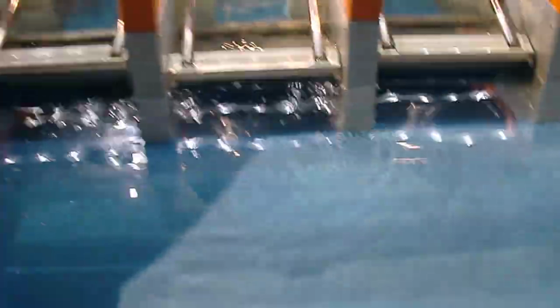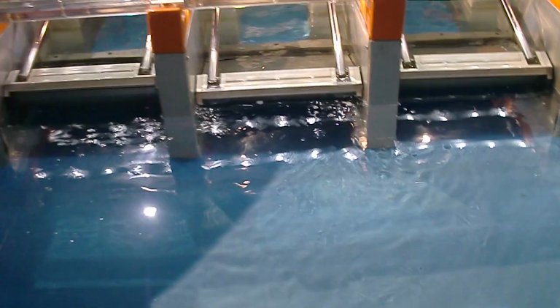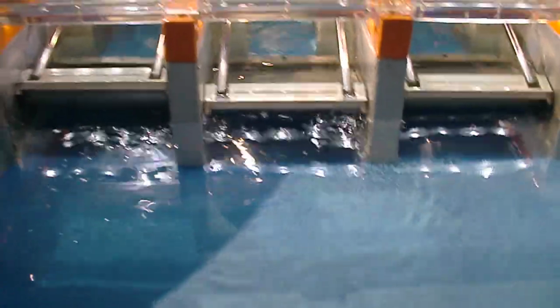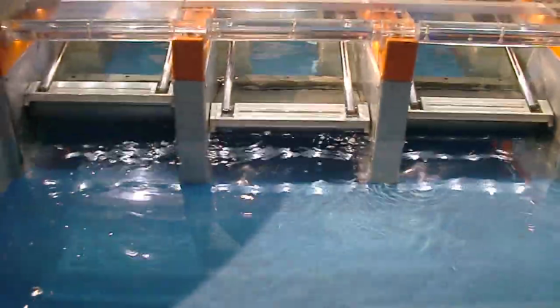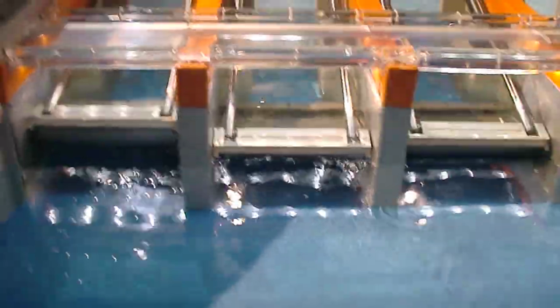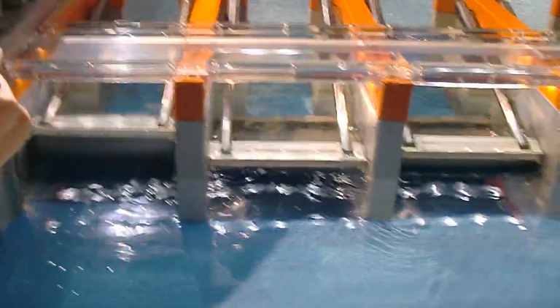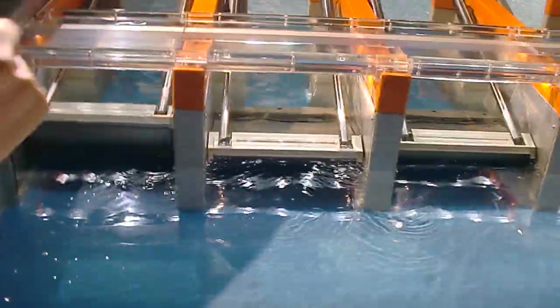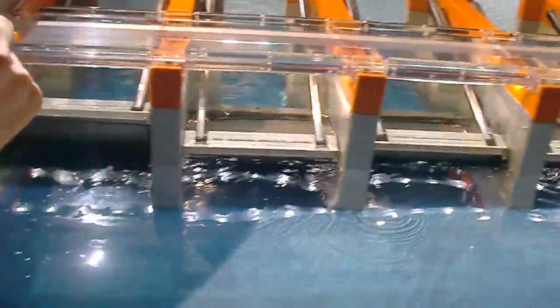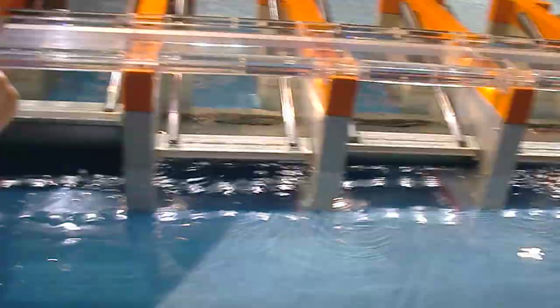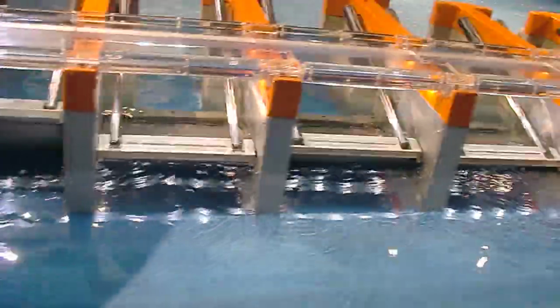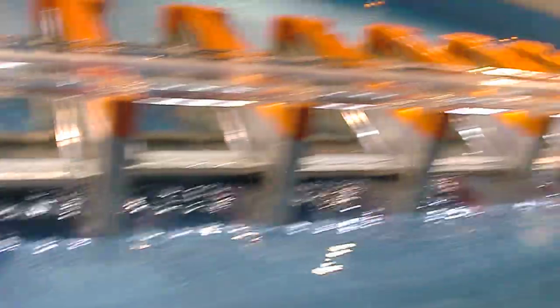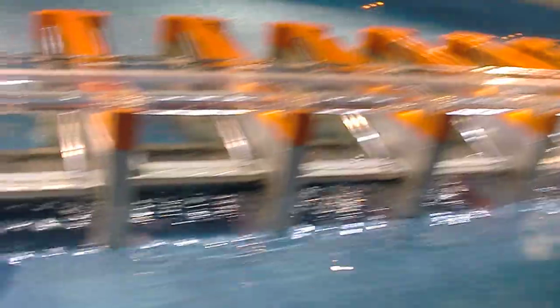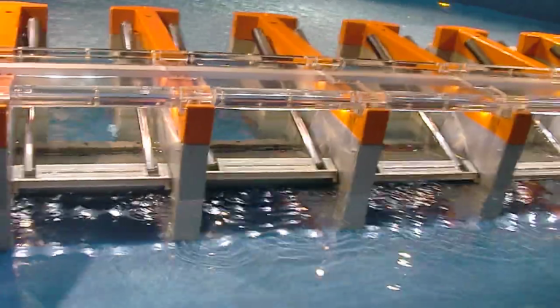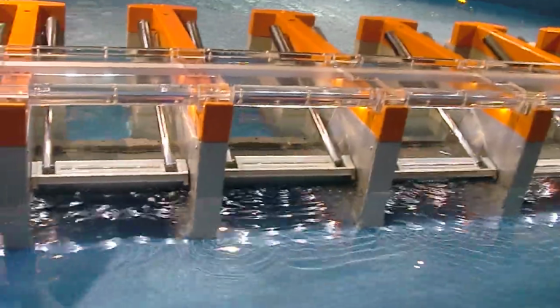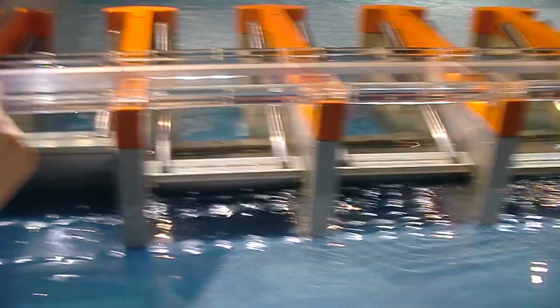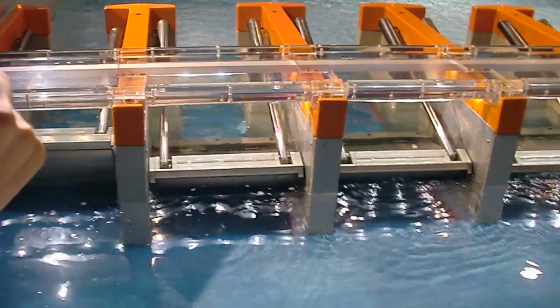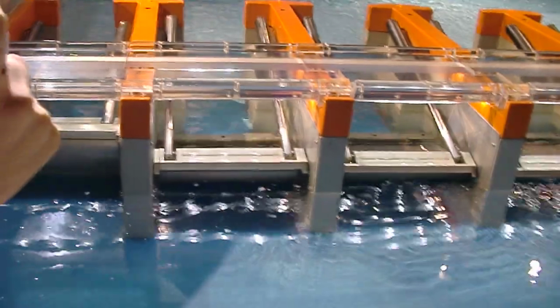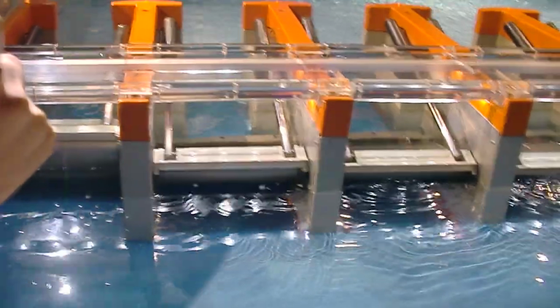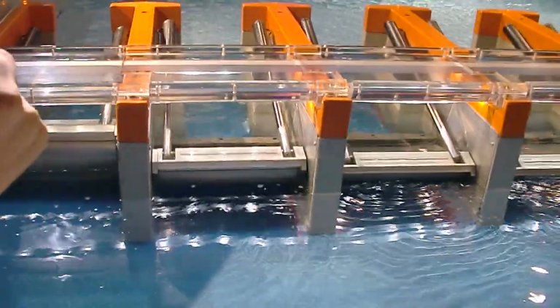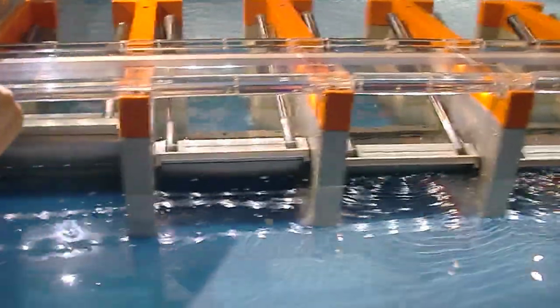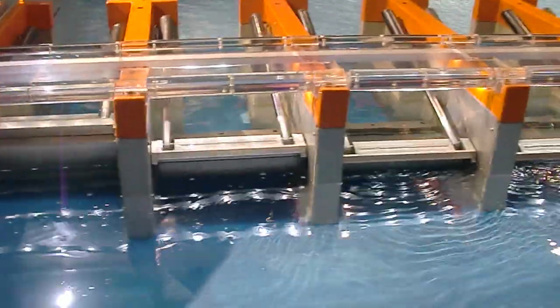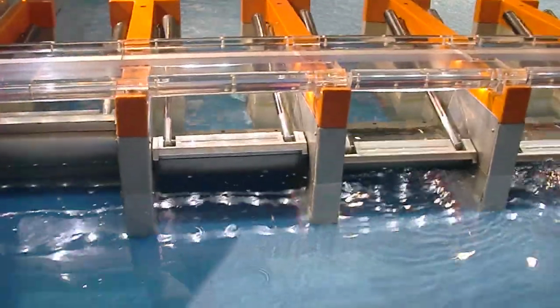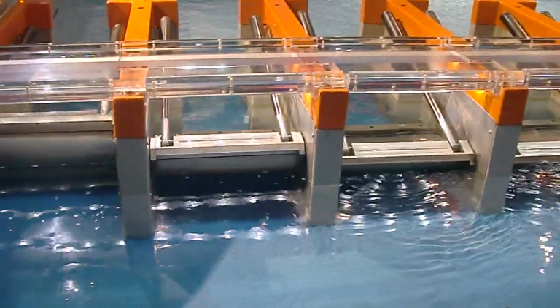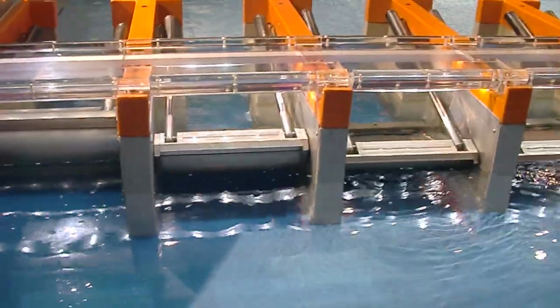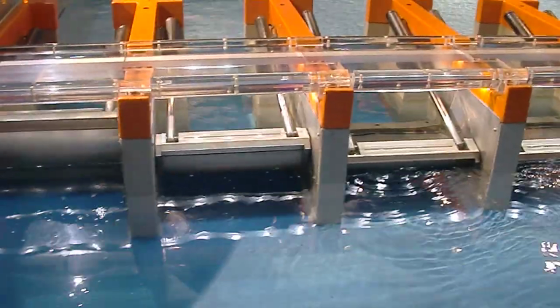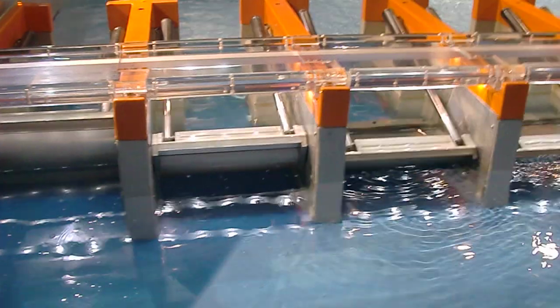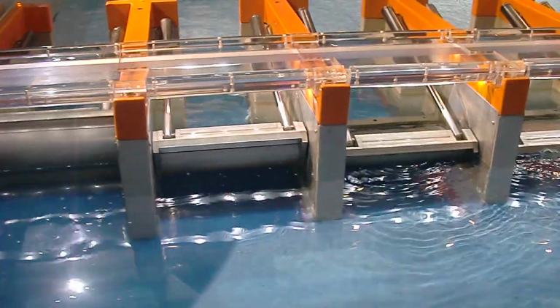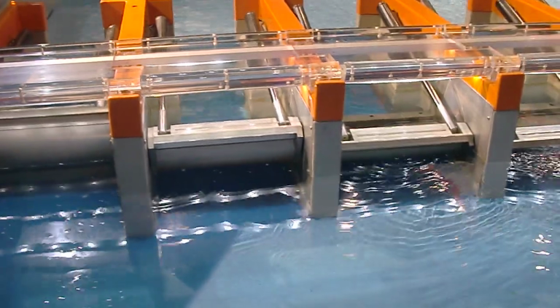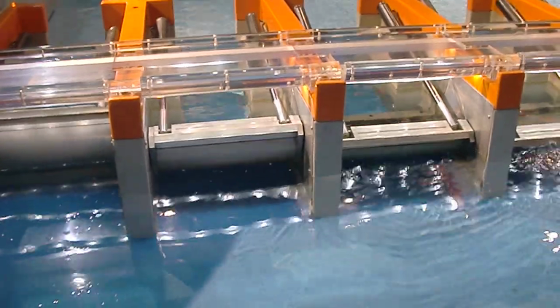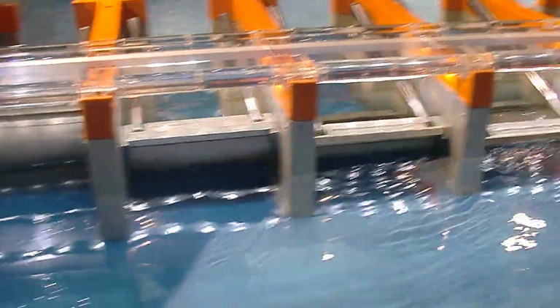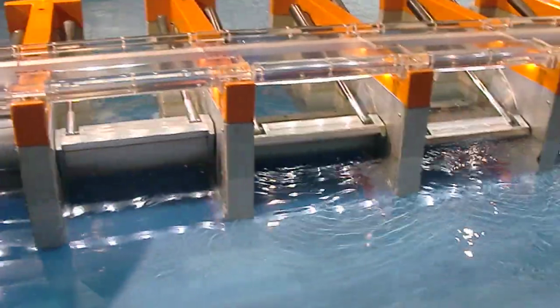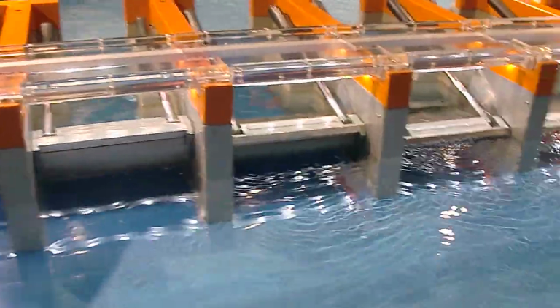As the storm subsides, the gates are raised back to their default positions when the water level returns to normal.